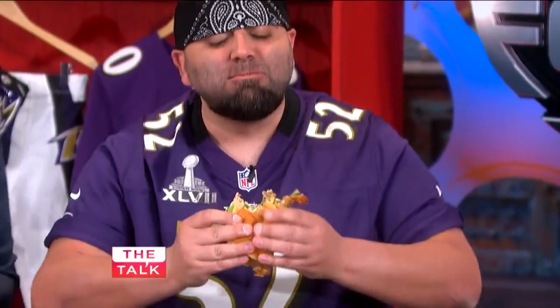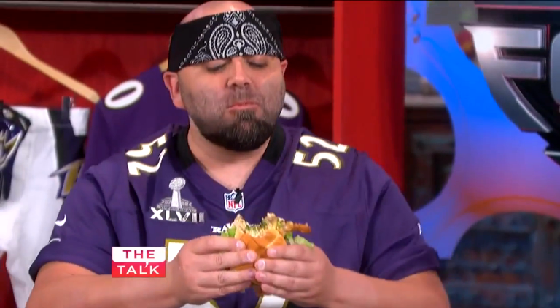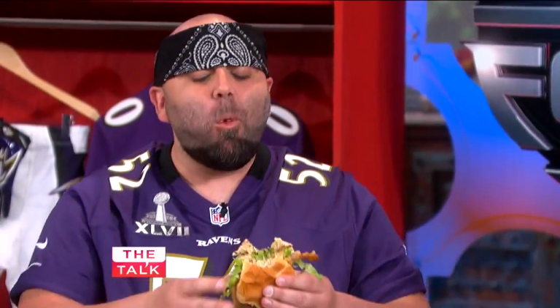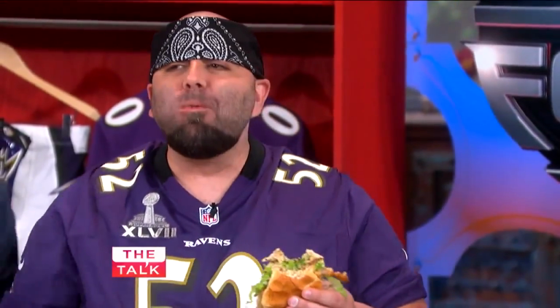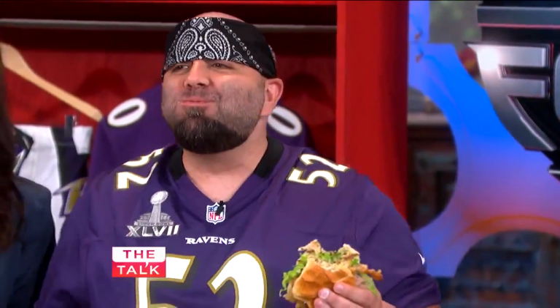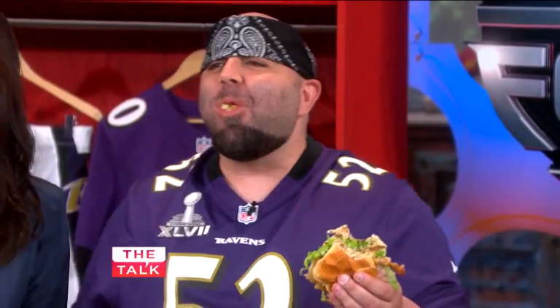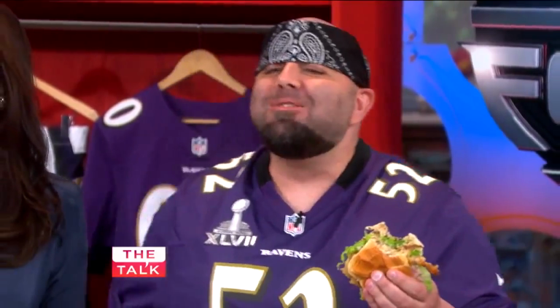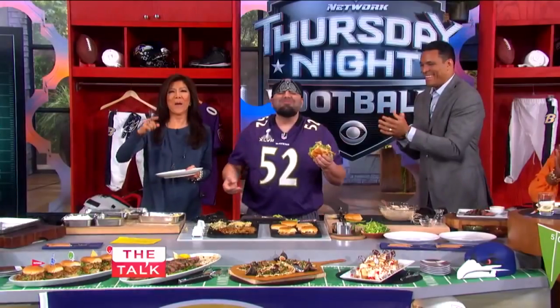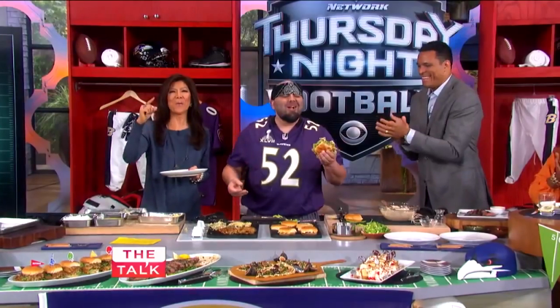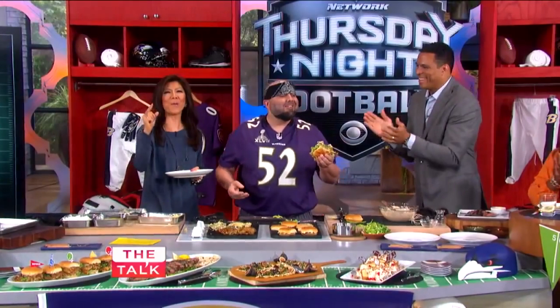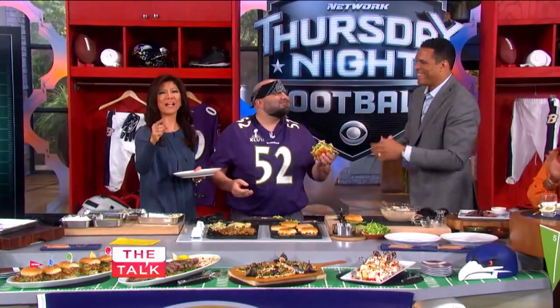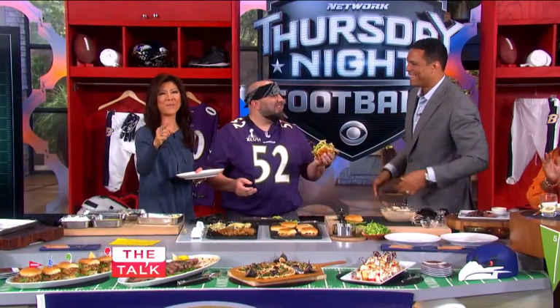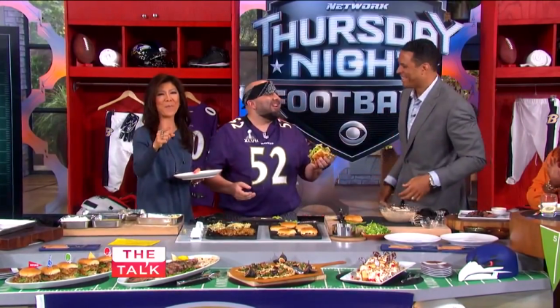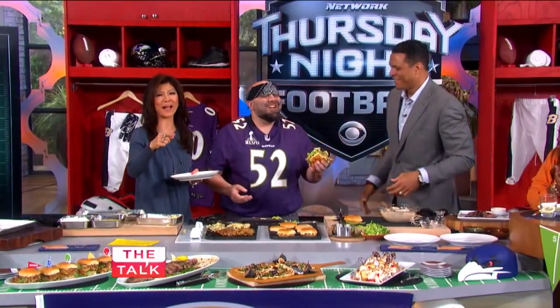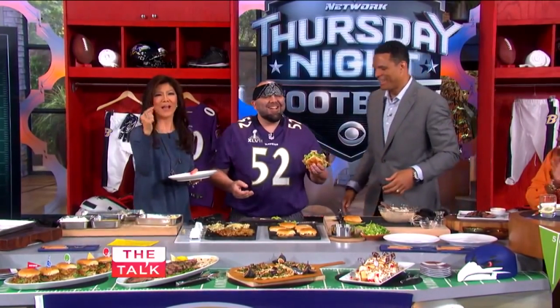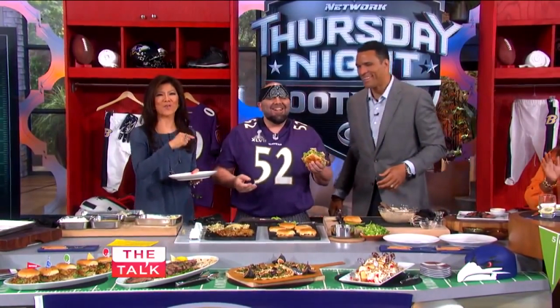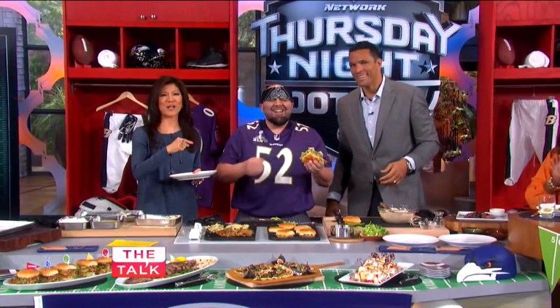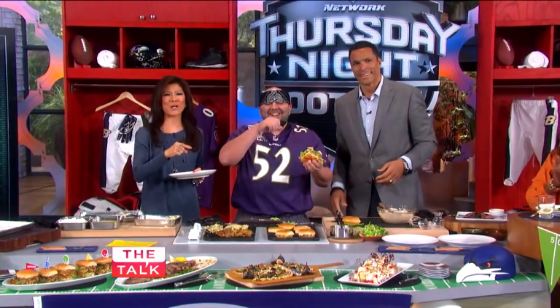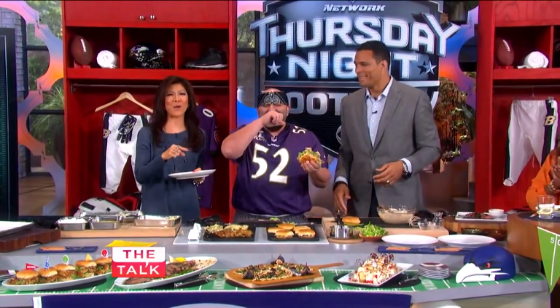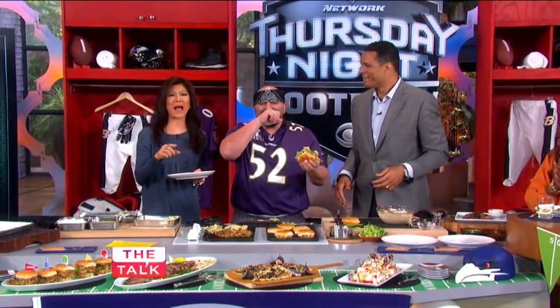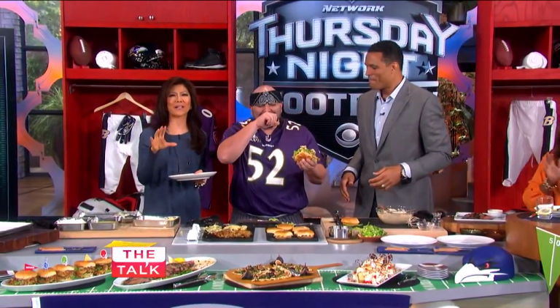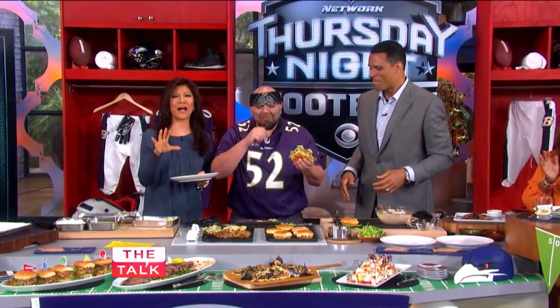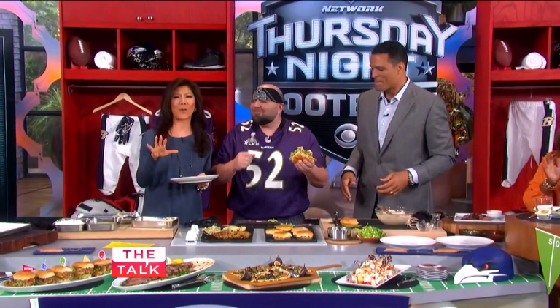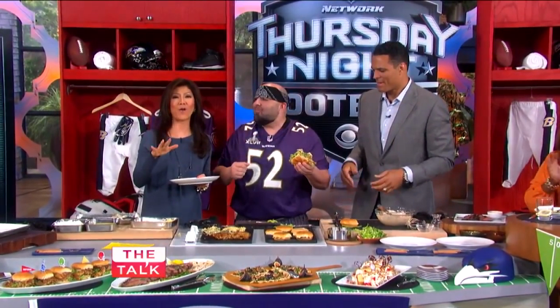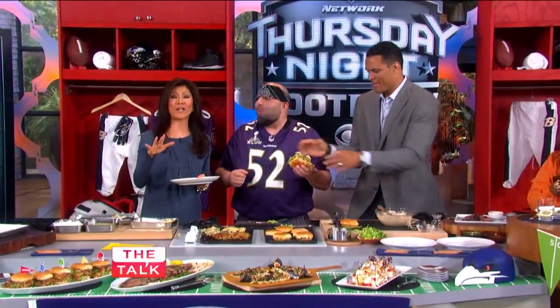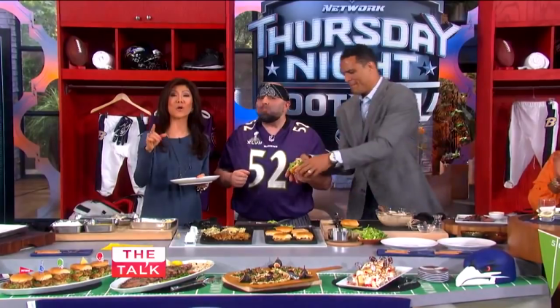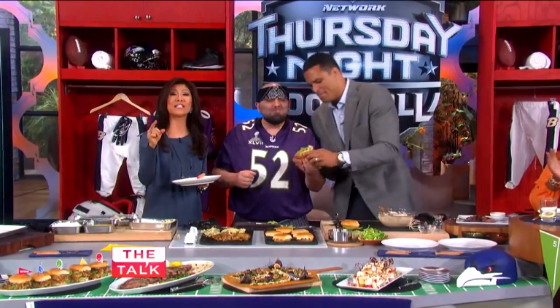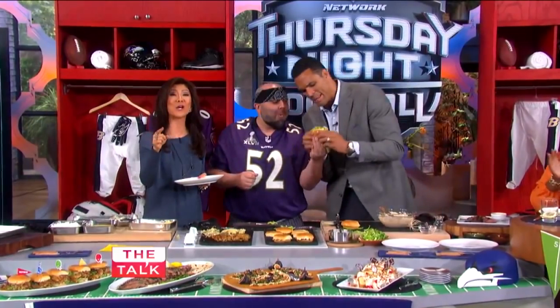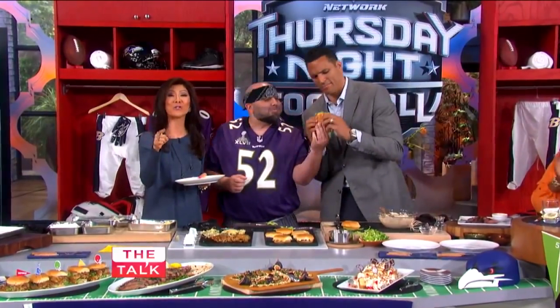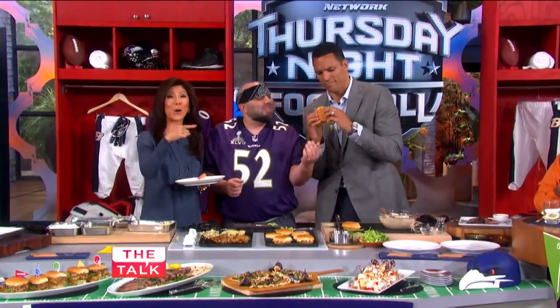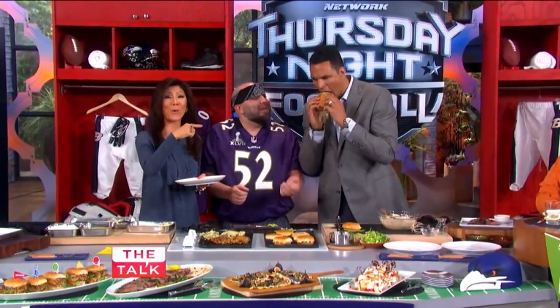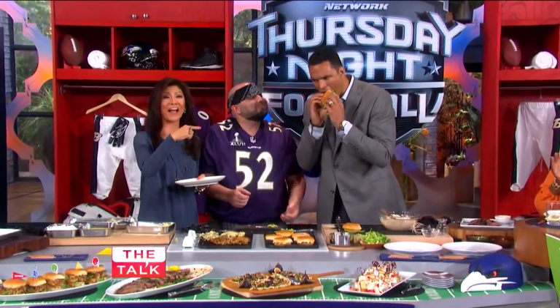It is halftime. But when we come right back, stuff is gonna turn back the clock with a retro dessert. Don't go away.